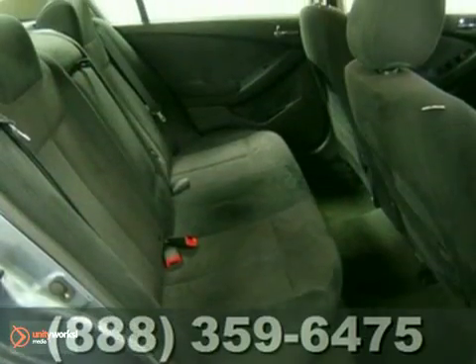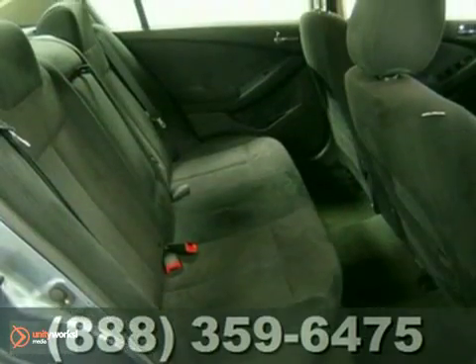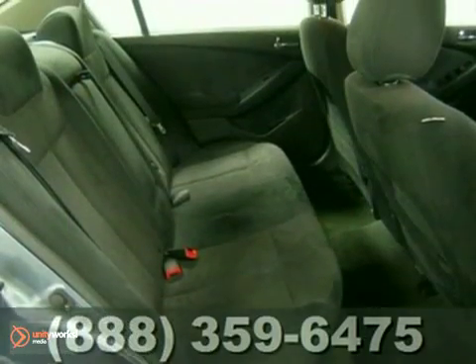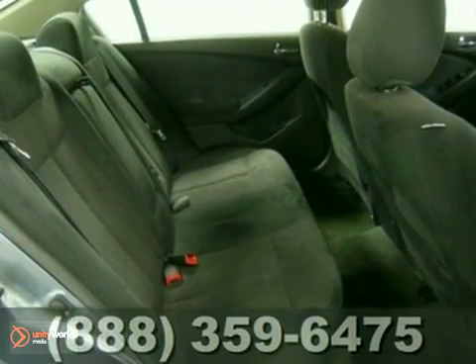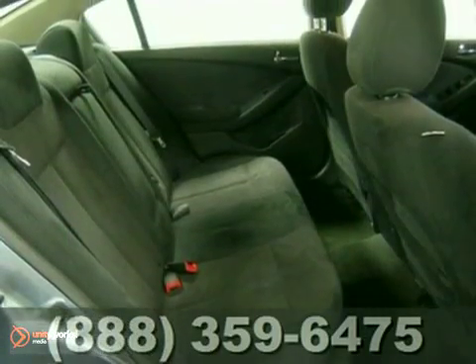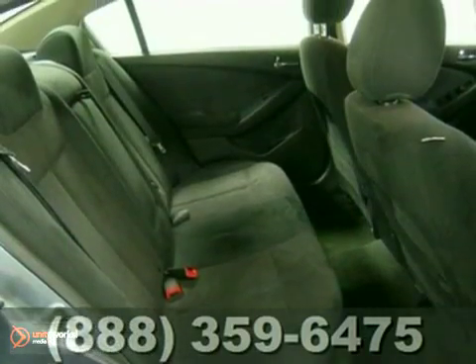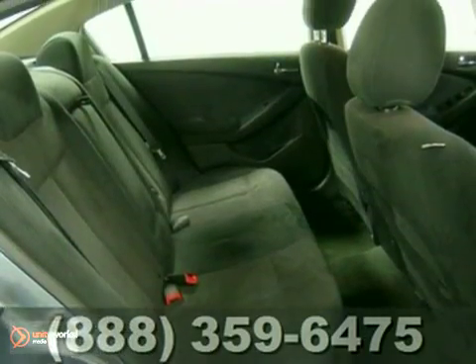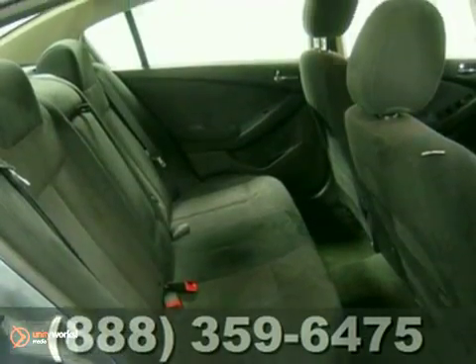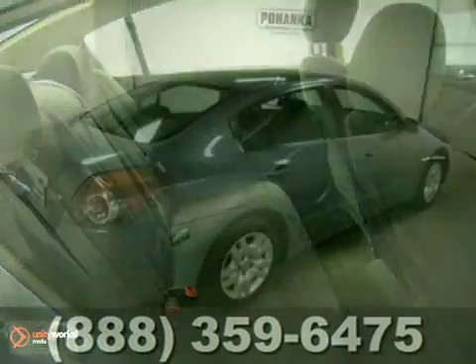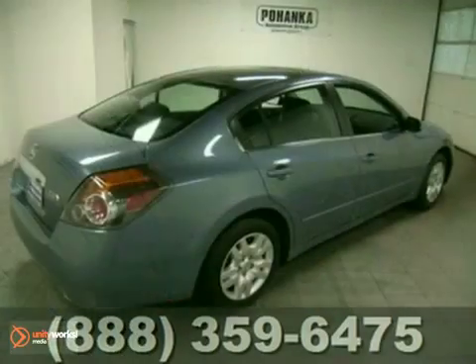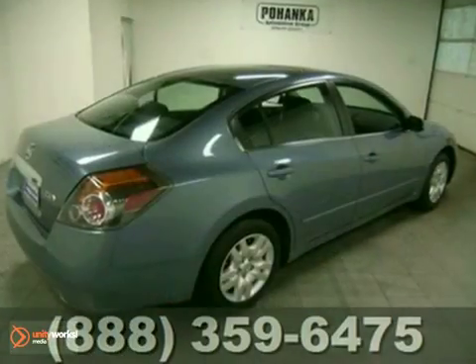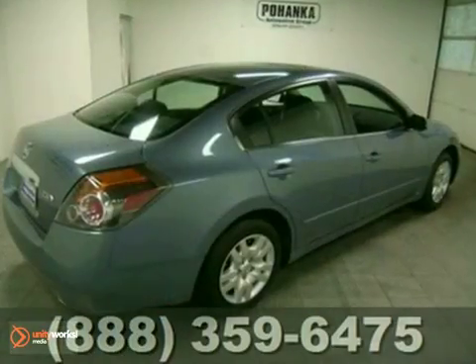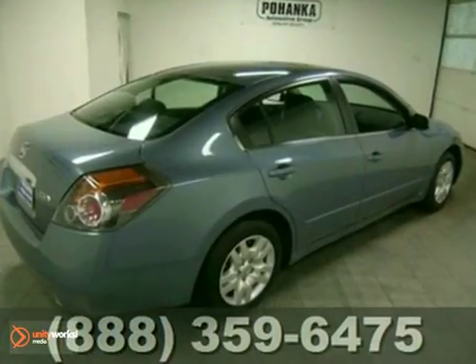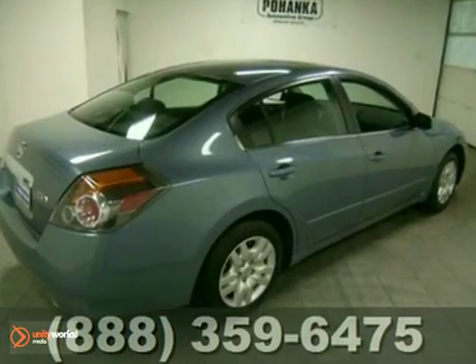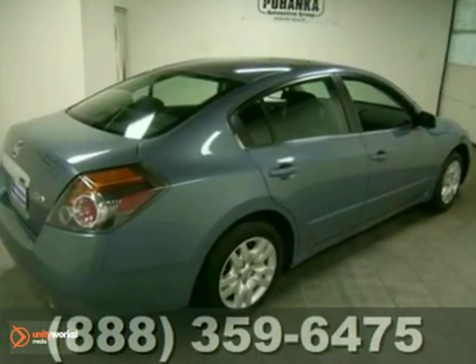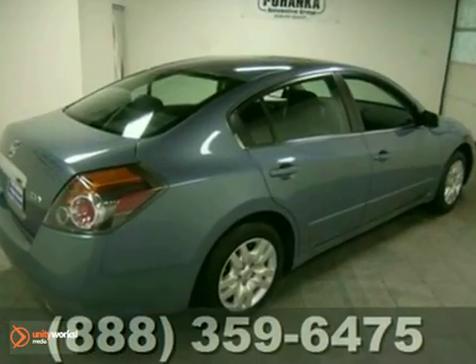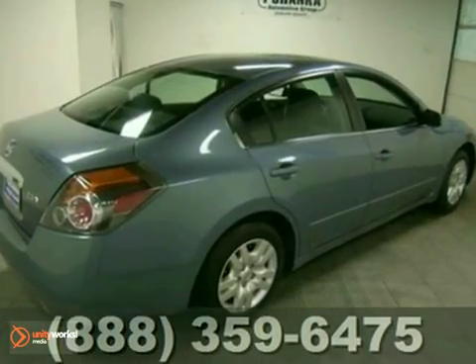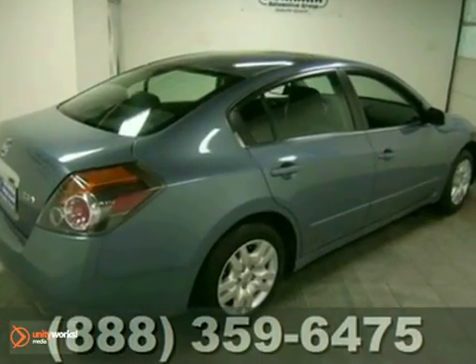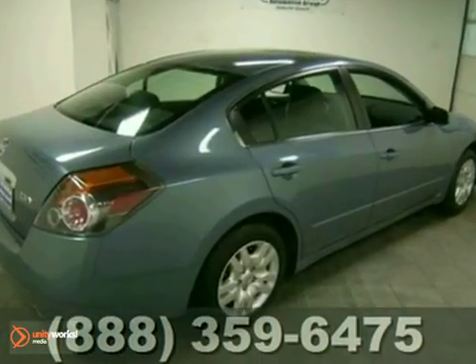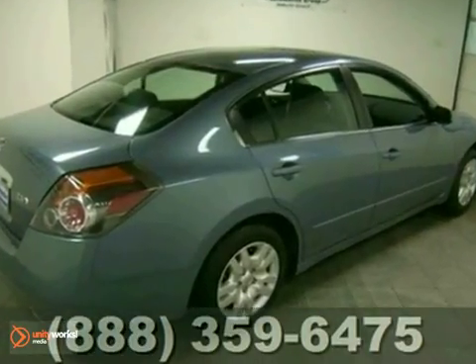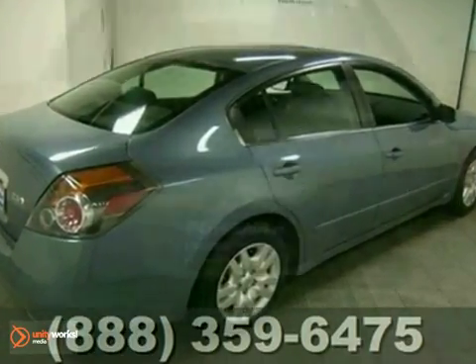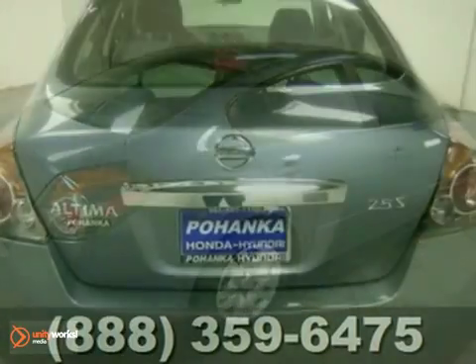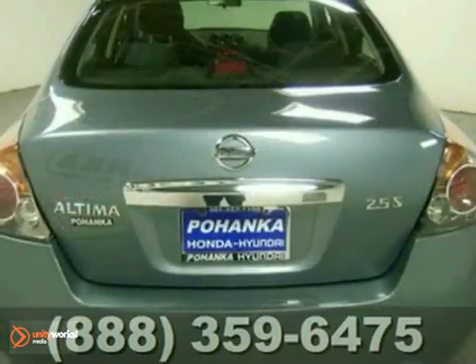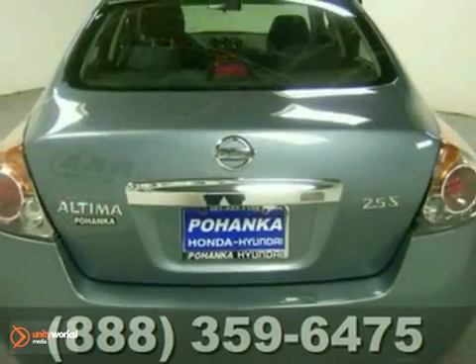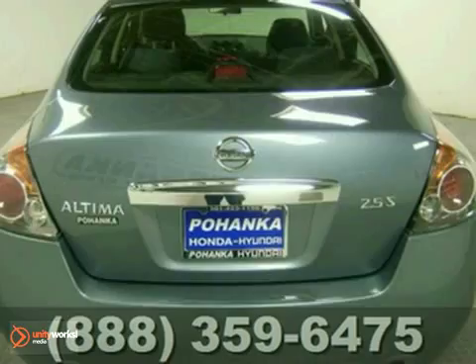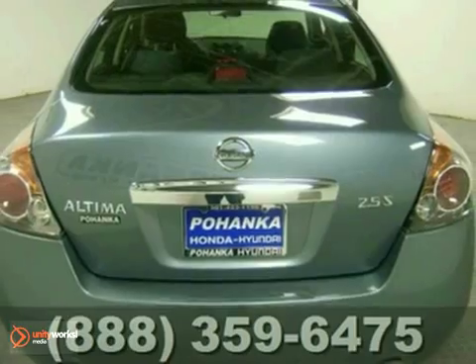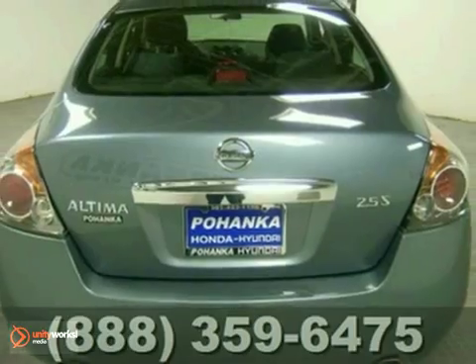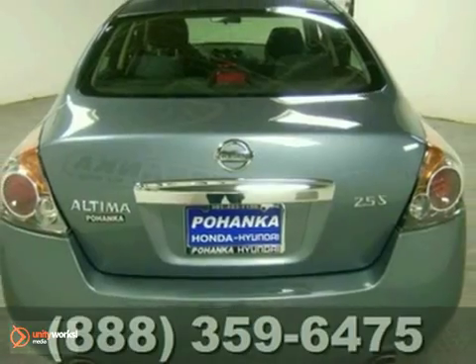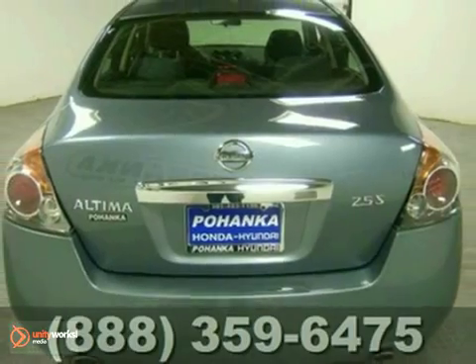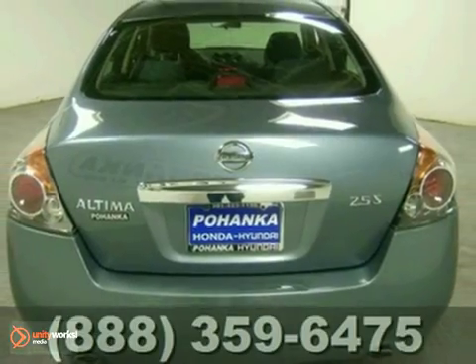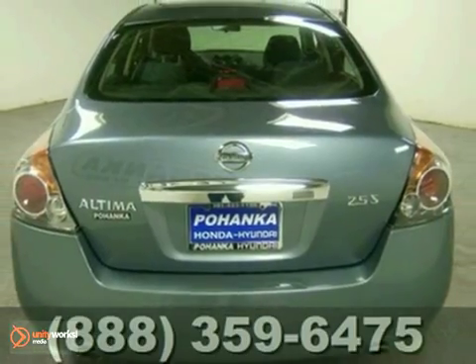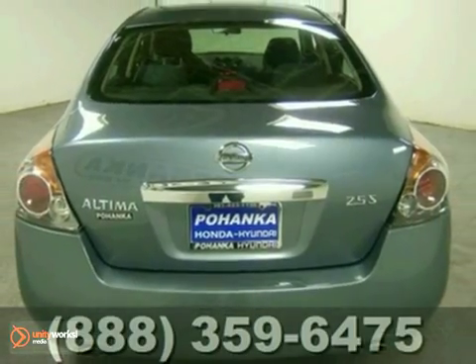The power windows, locks and mirrors and cruise control only make it more attractive. Come in and see it for yourself.